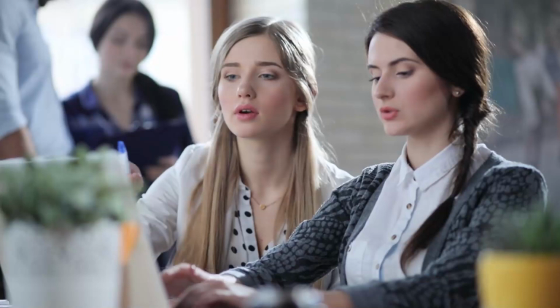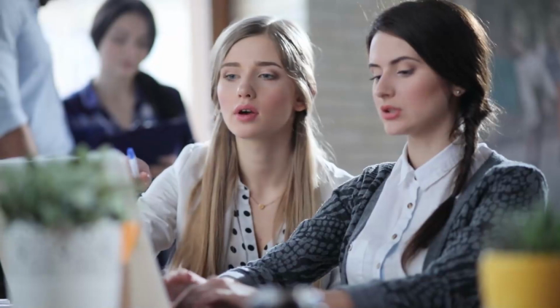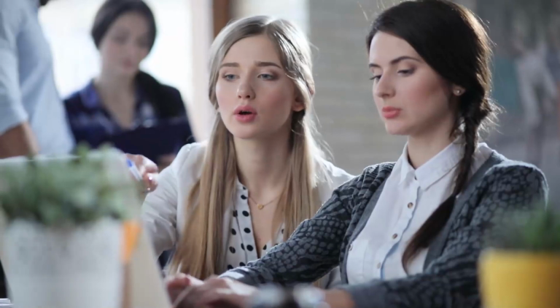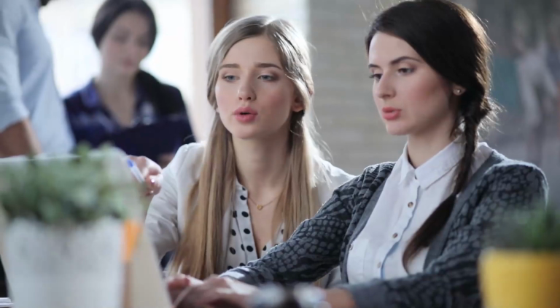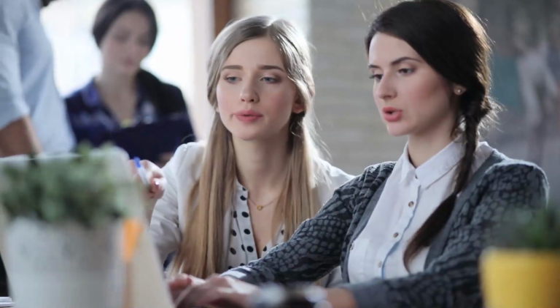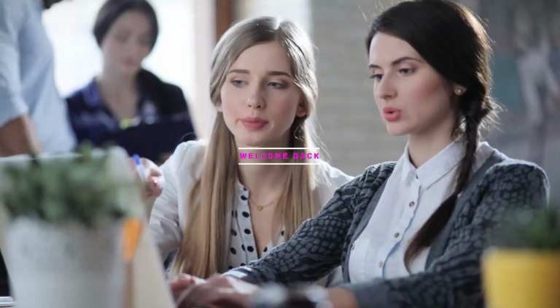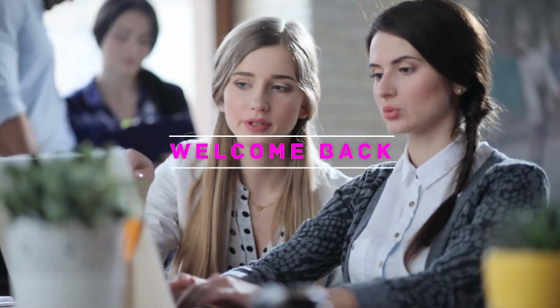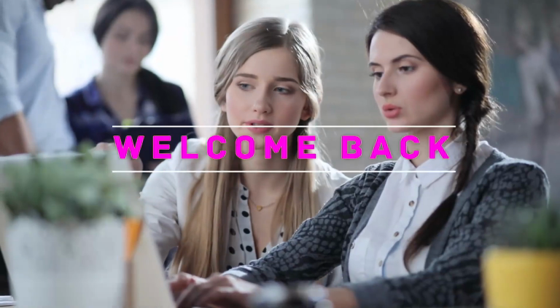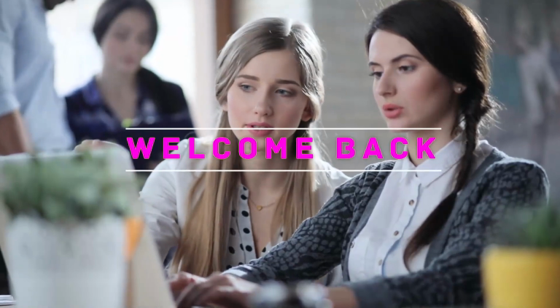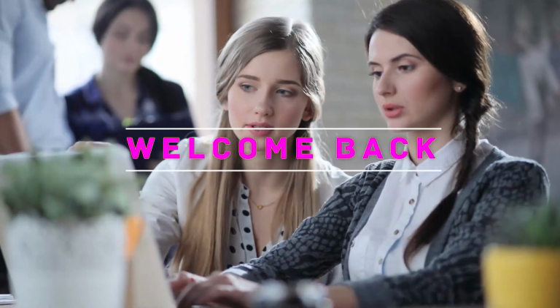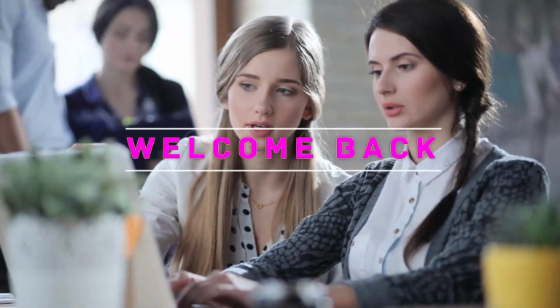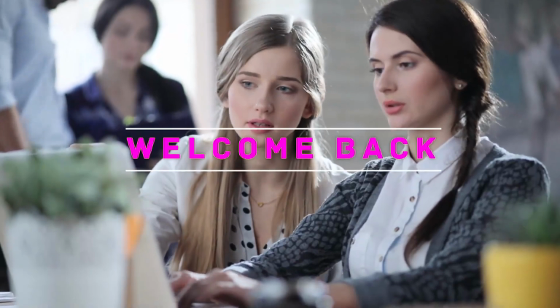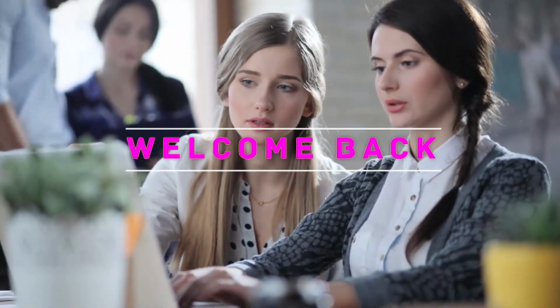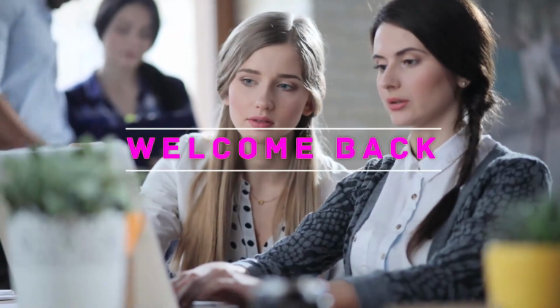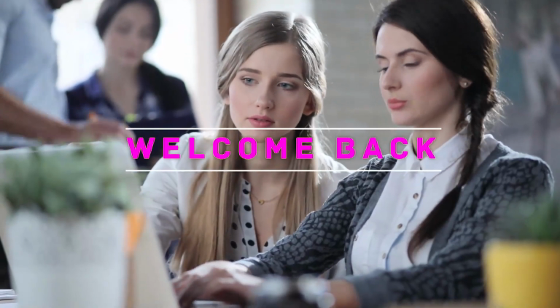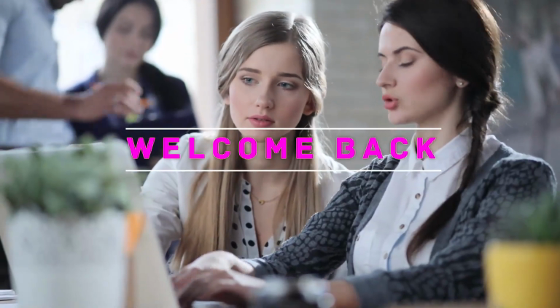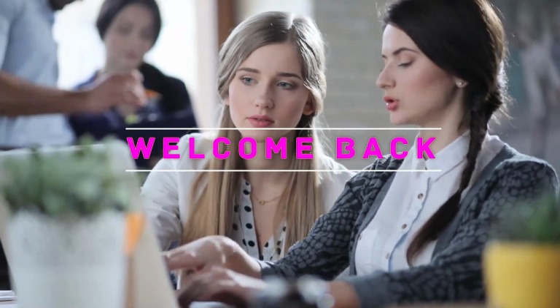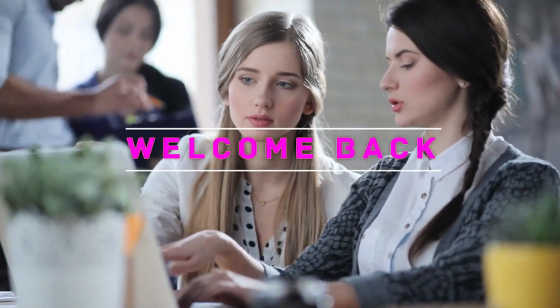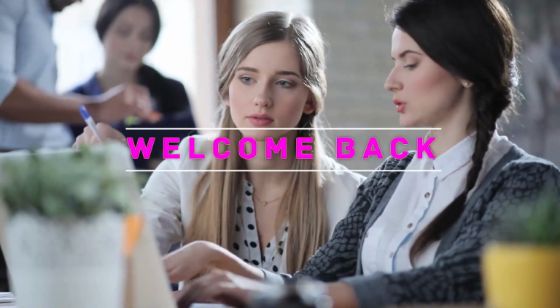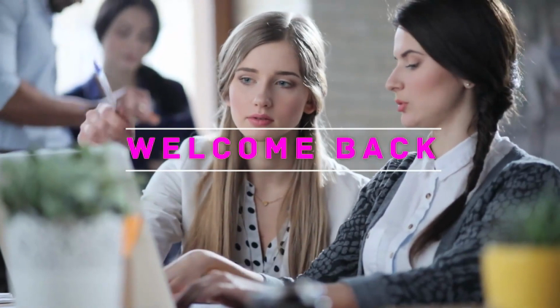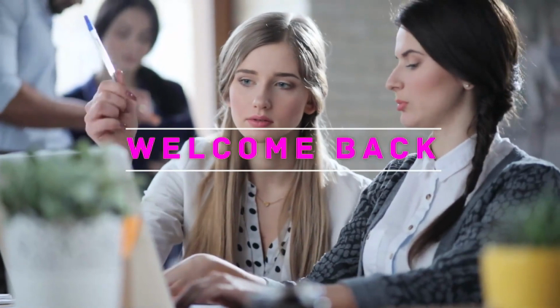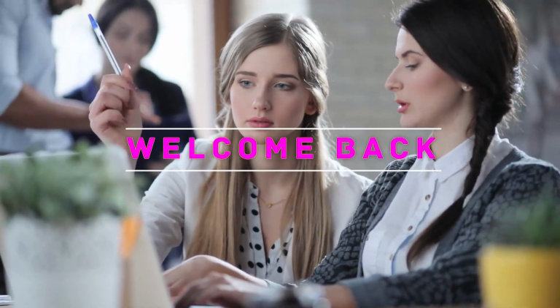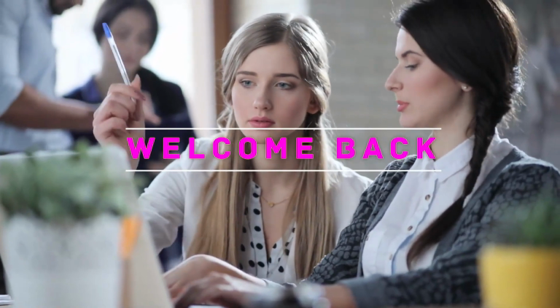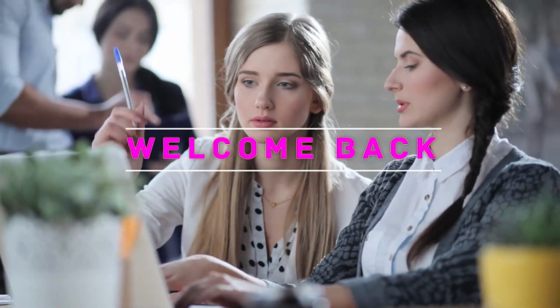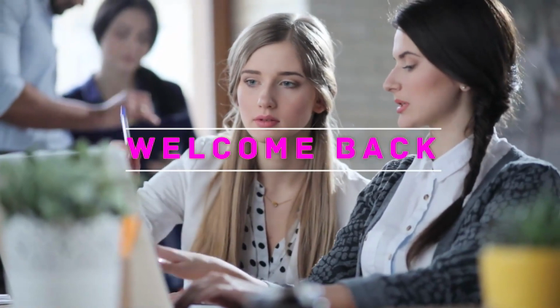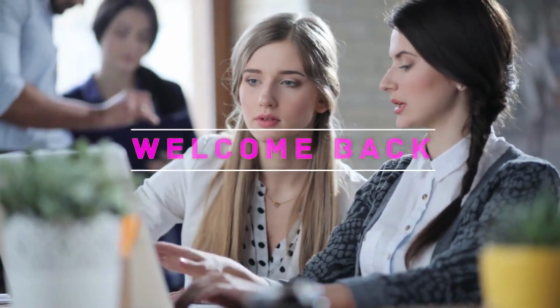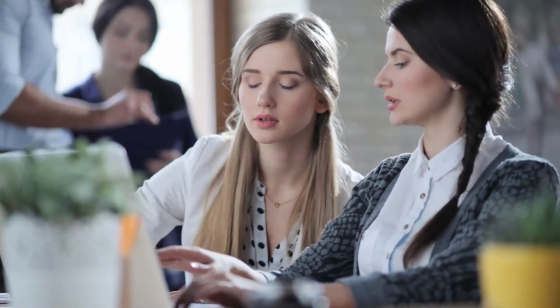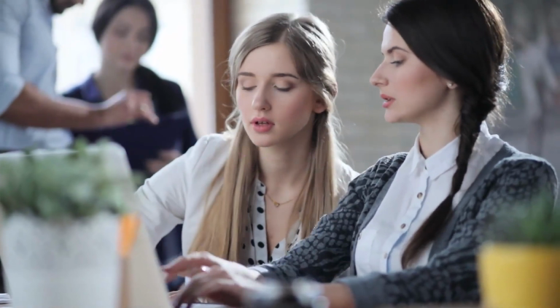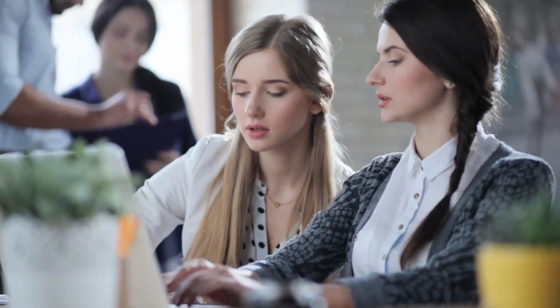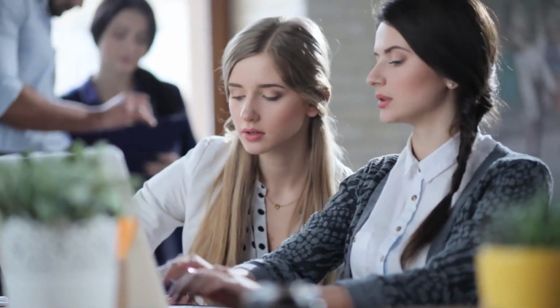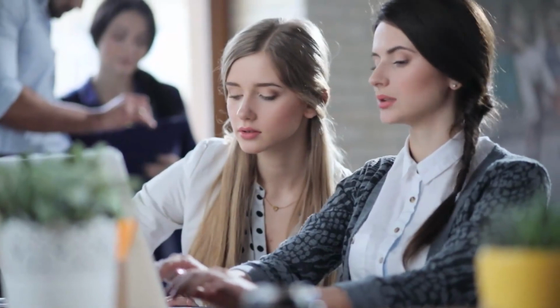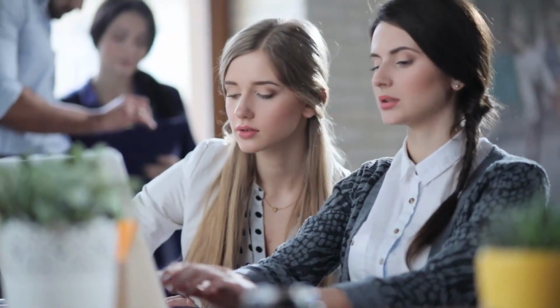Hey, welcome back to my channel. In this video, I'm gonna talk about the top 5.